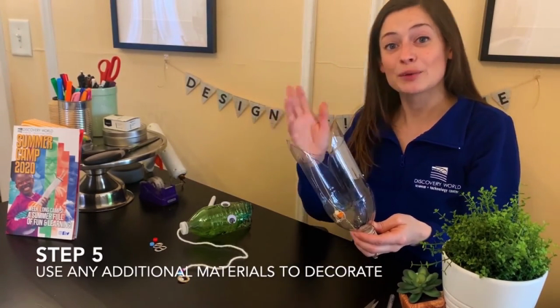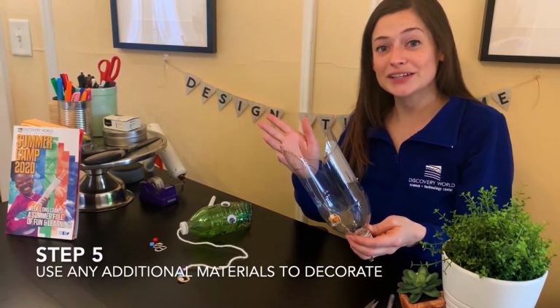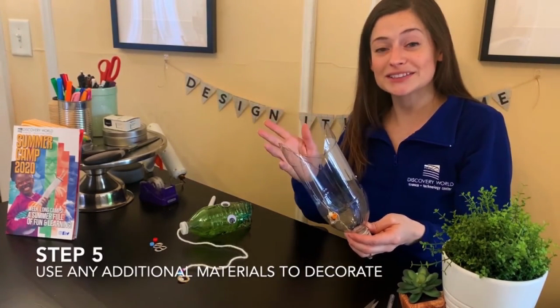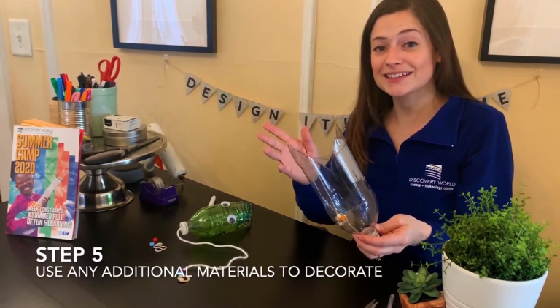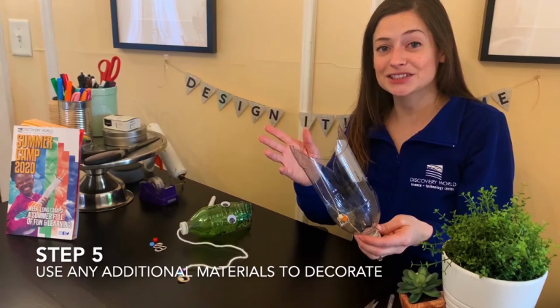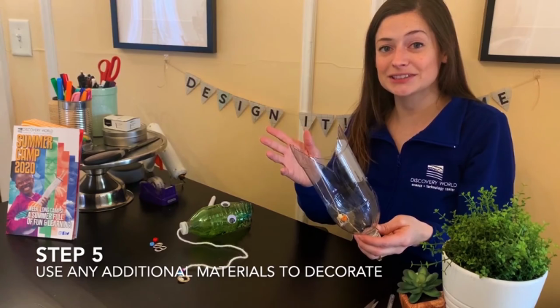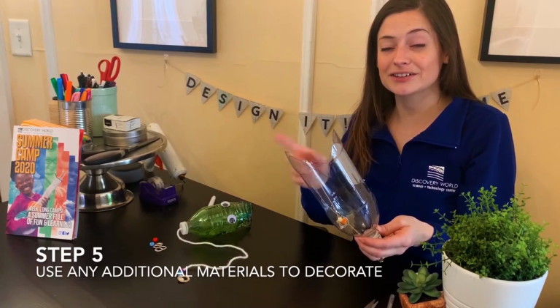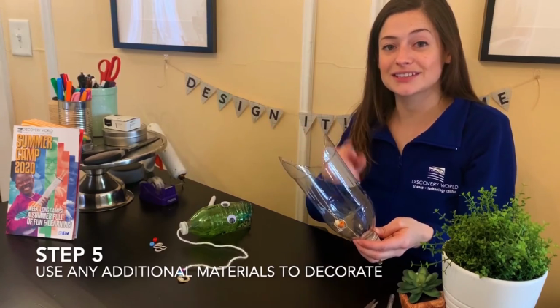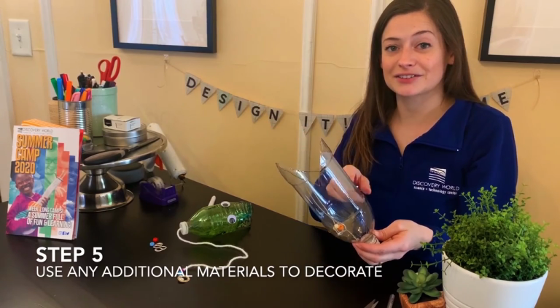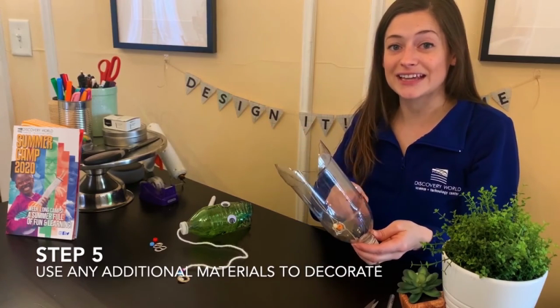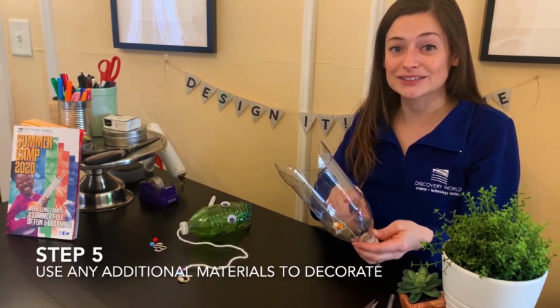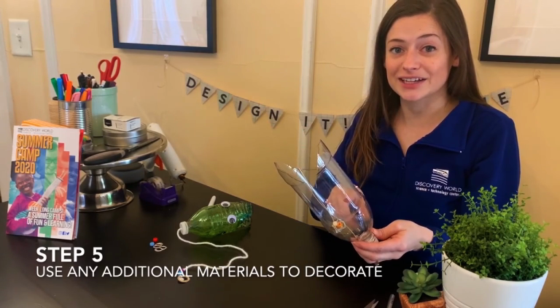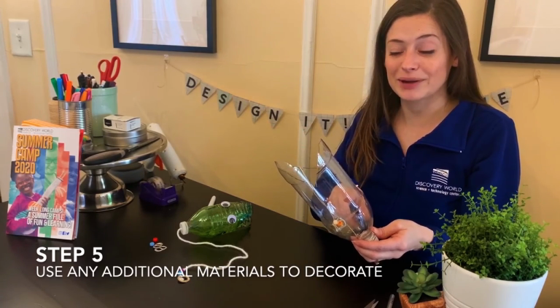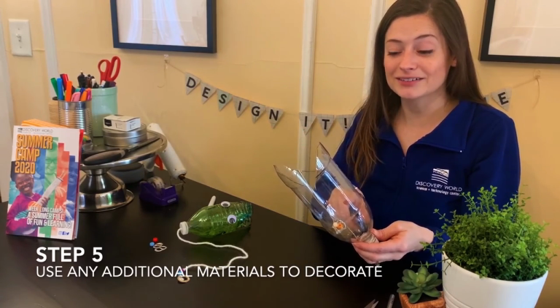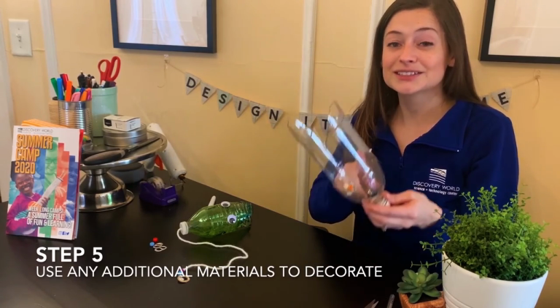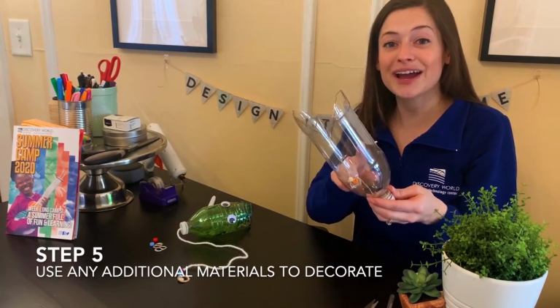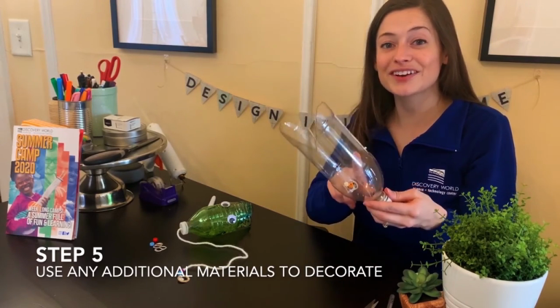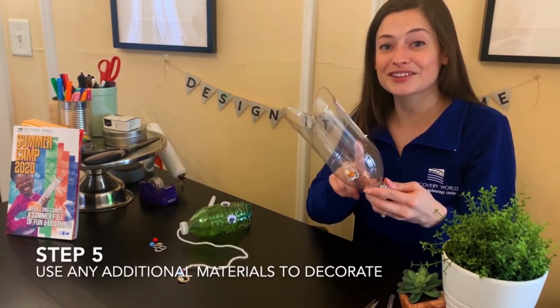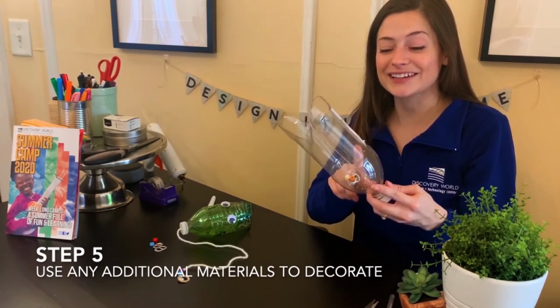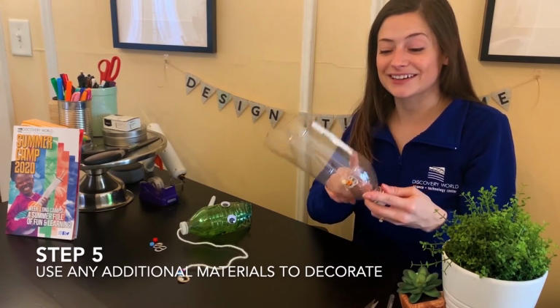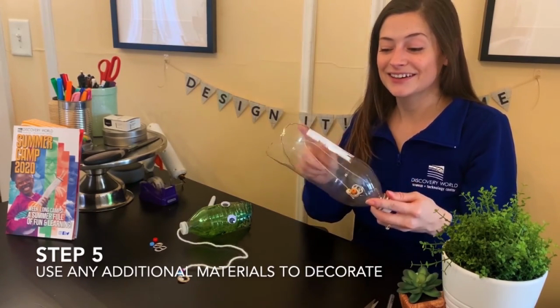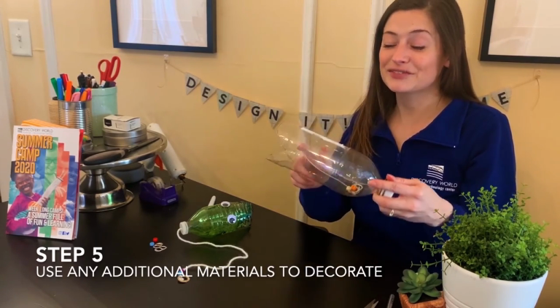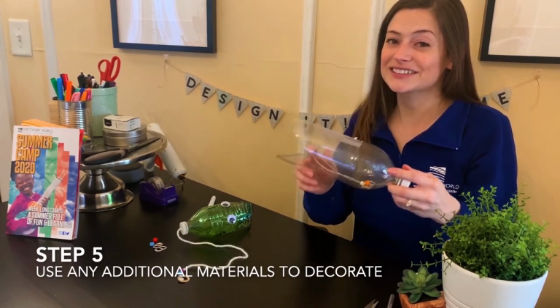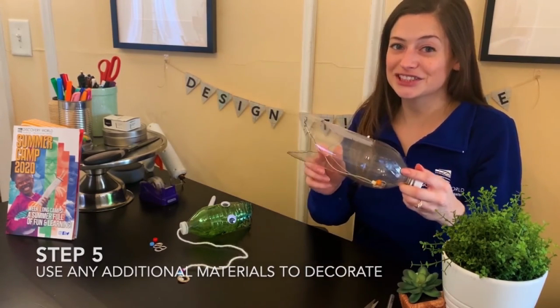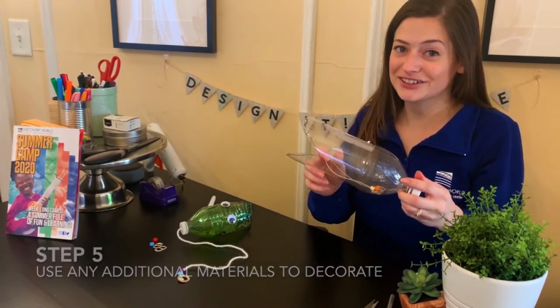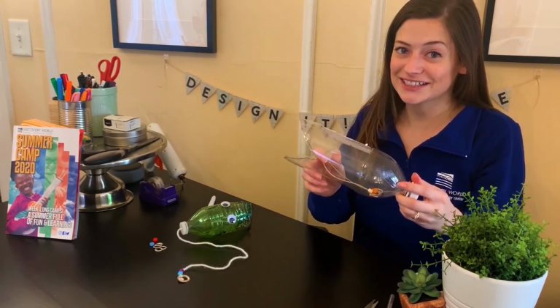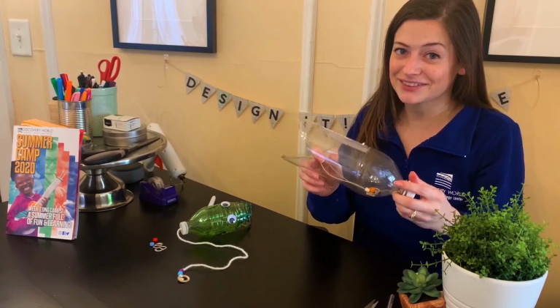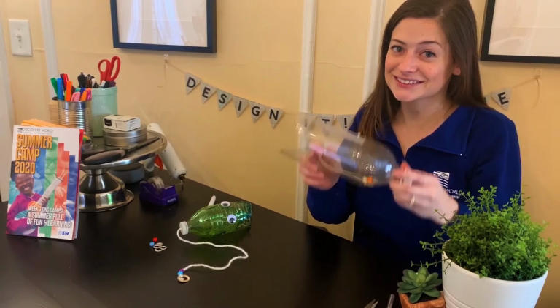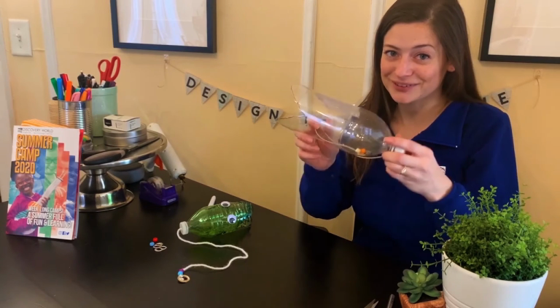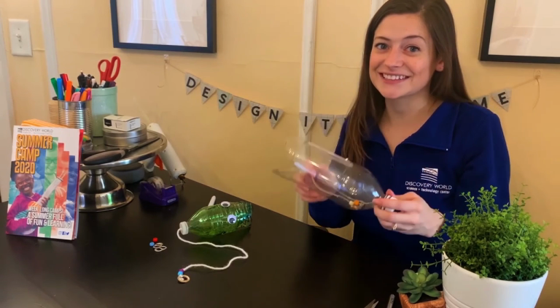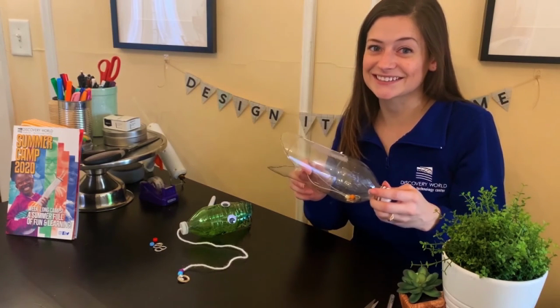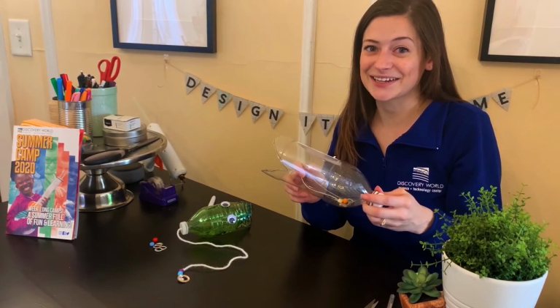We can use any additional materials to decorate the outside of our bottle, so have fun creating. Don't forget to share your designs with us. We'll see you next time.